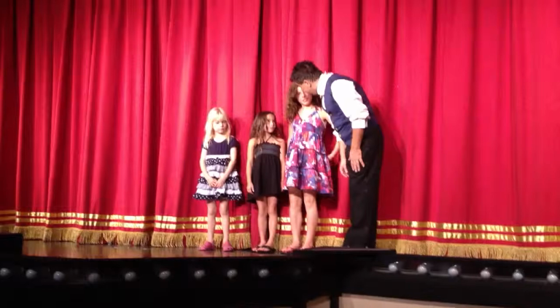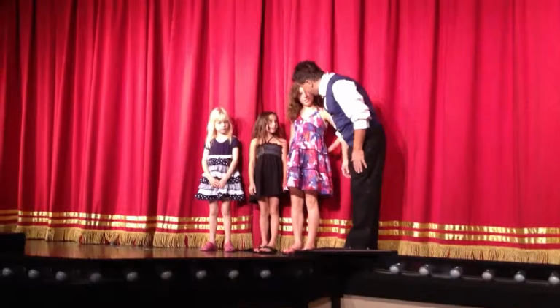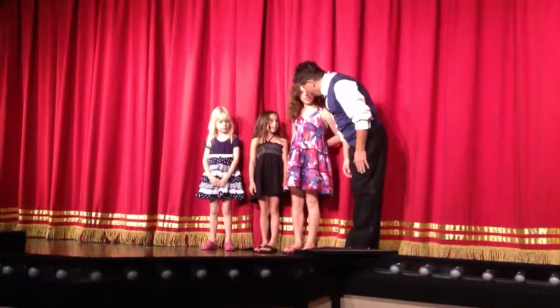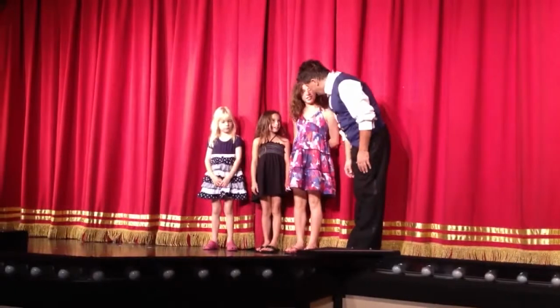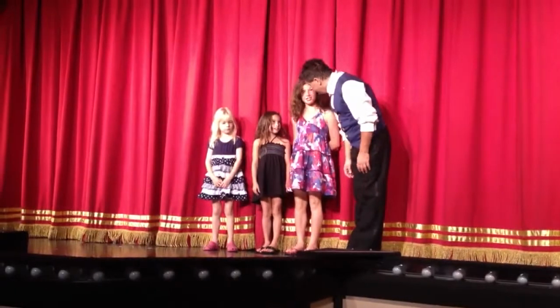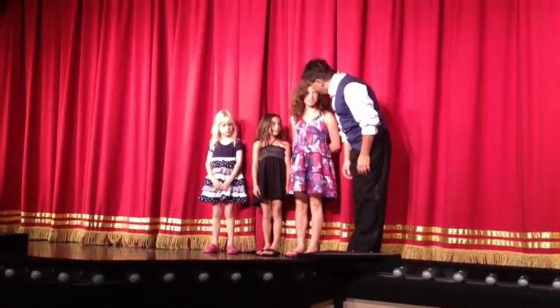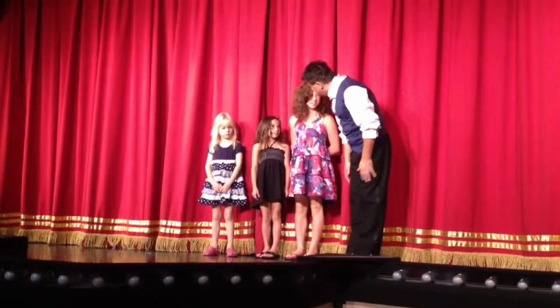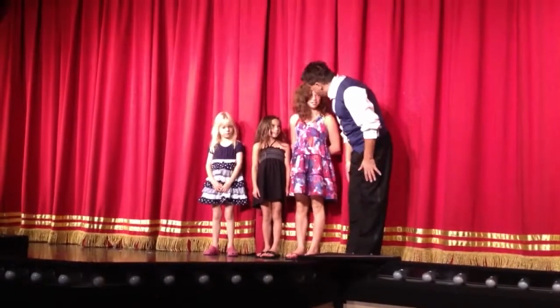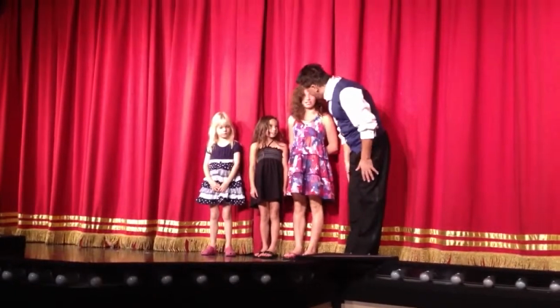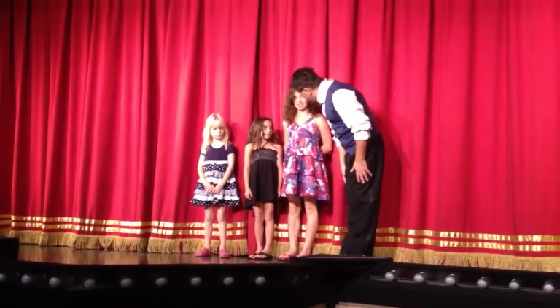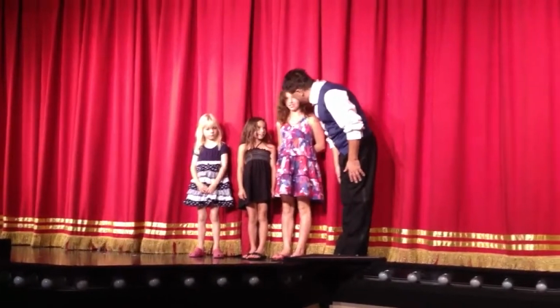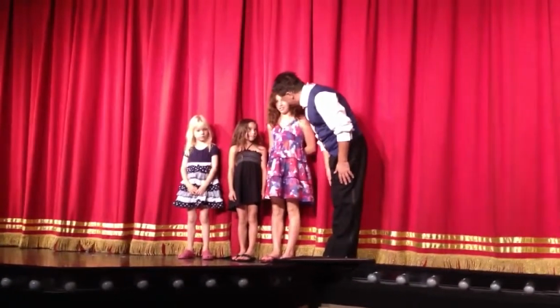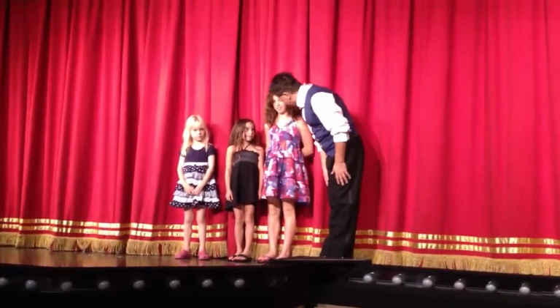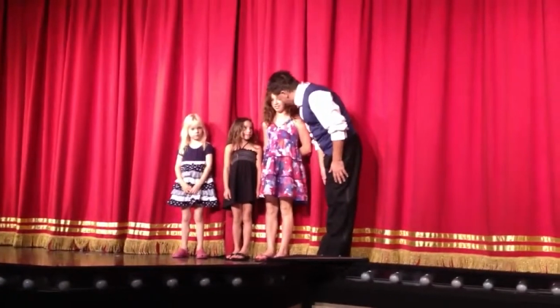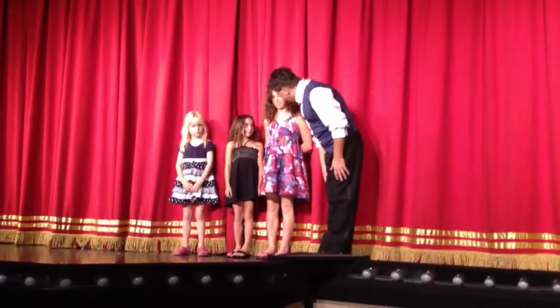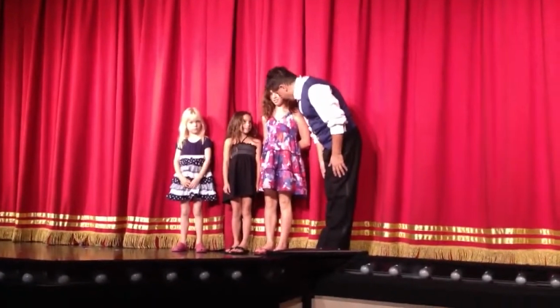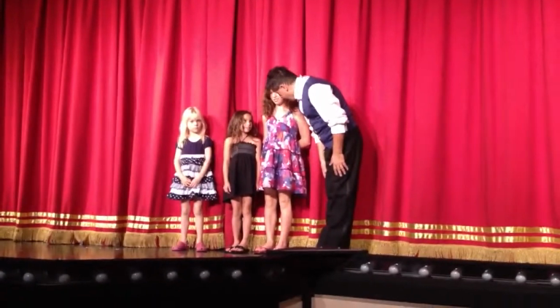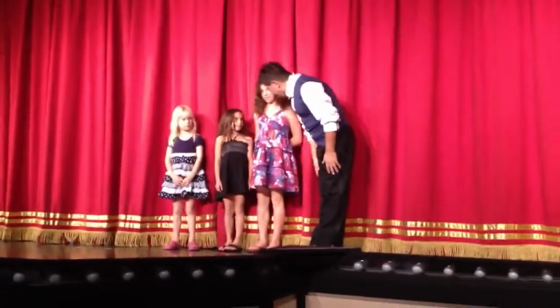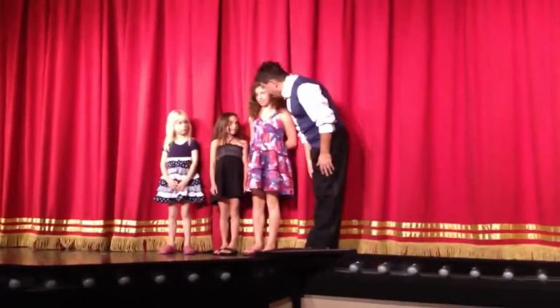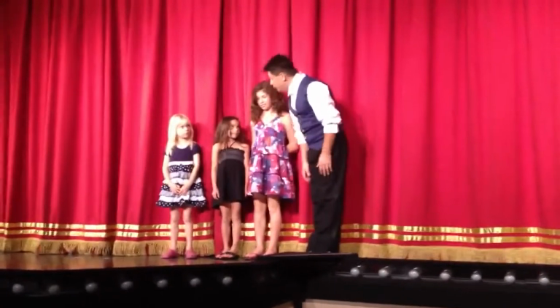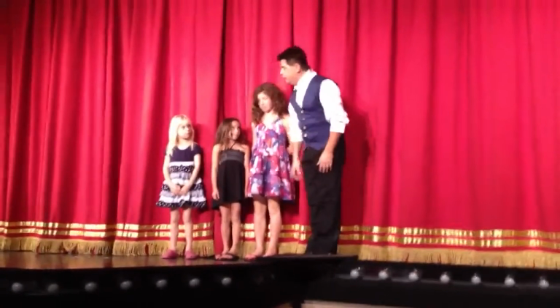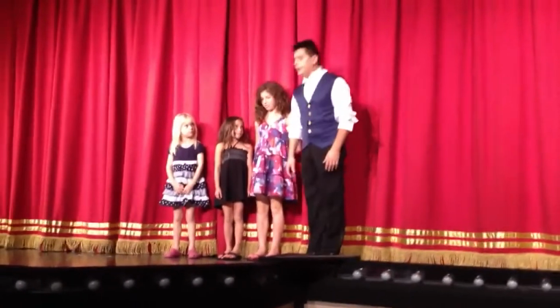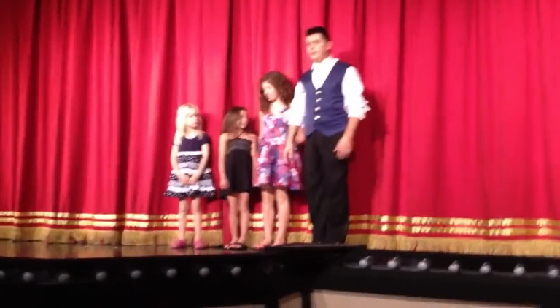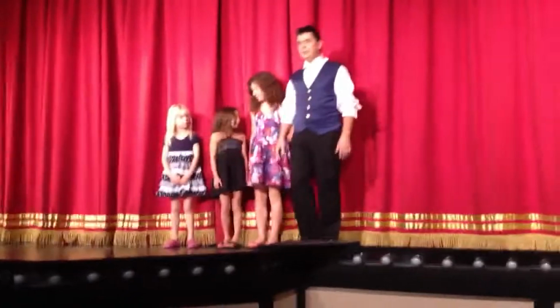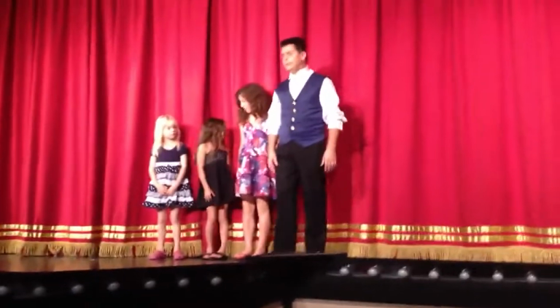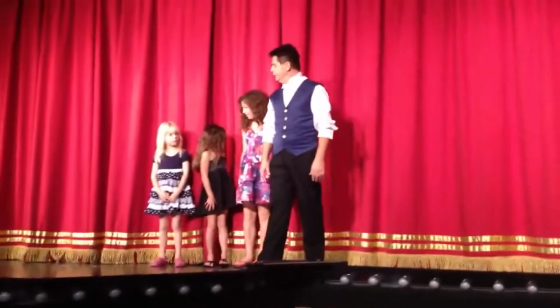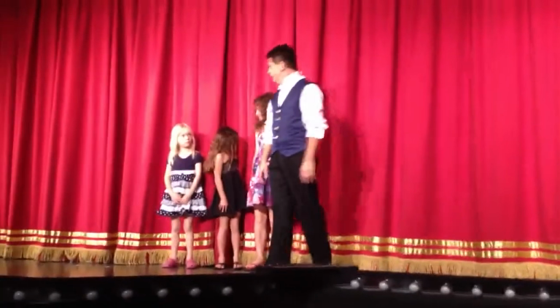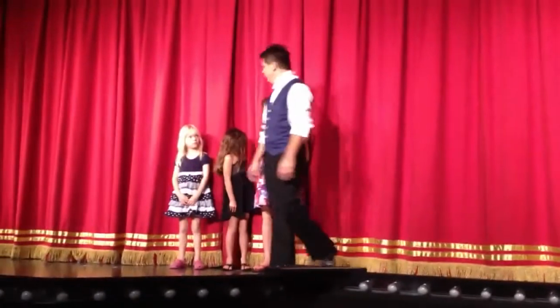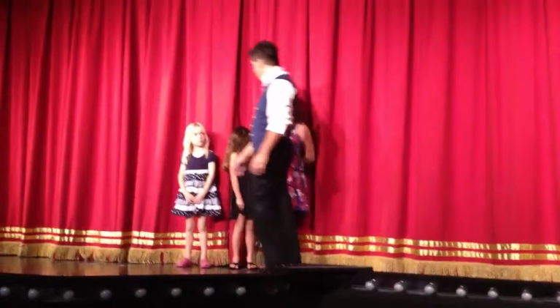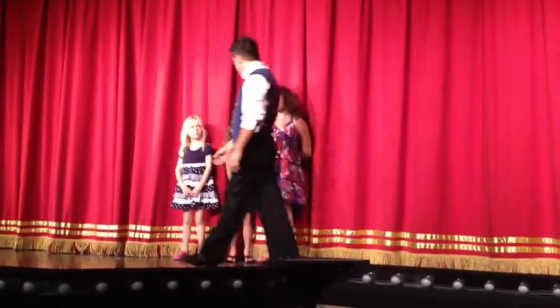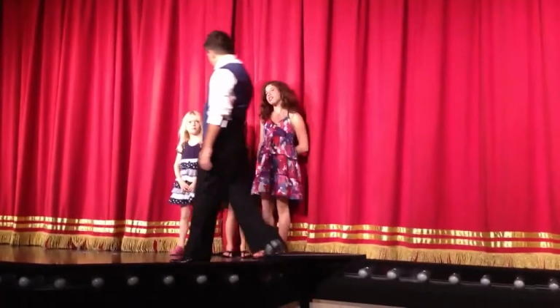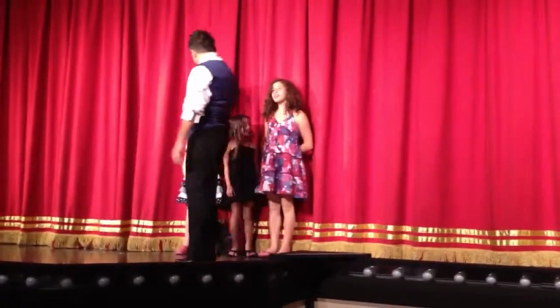Chloe. Where are you from, Chloe? You're from Medford, Oregon. Nice to have you. Hello, sweetie. How are you?